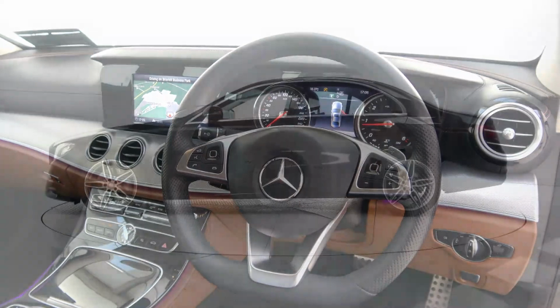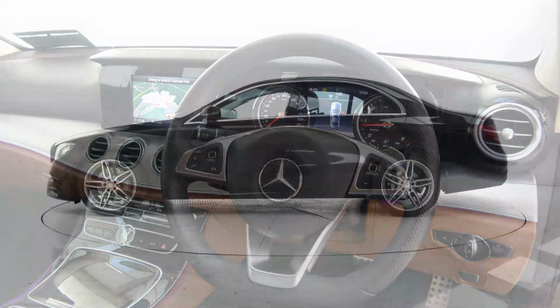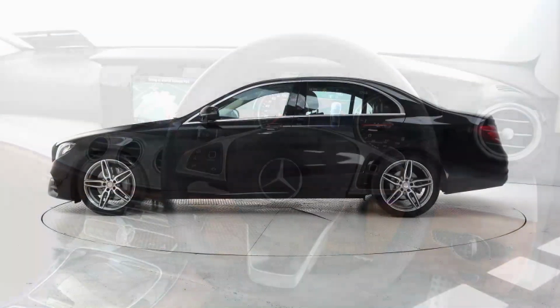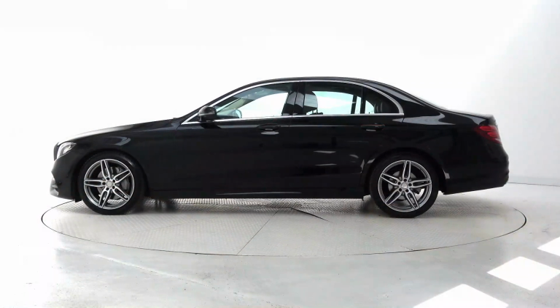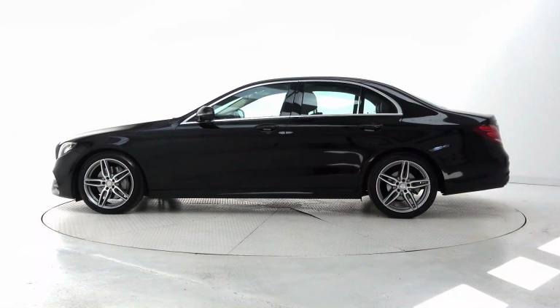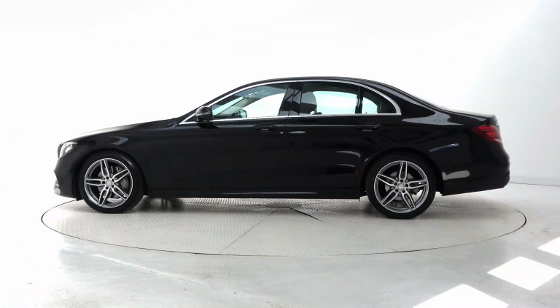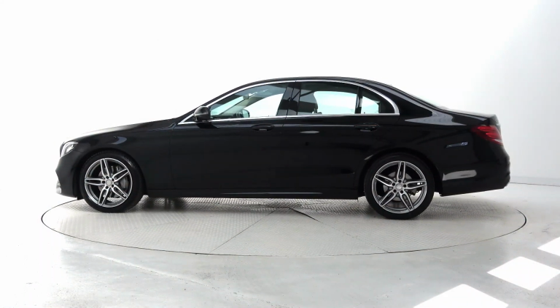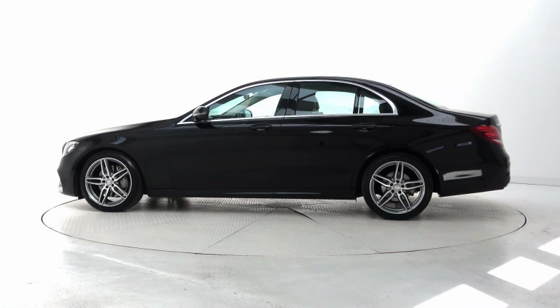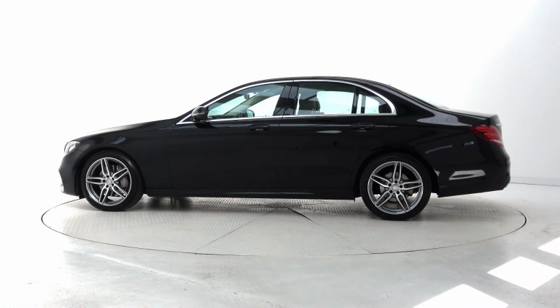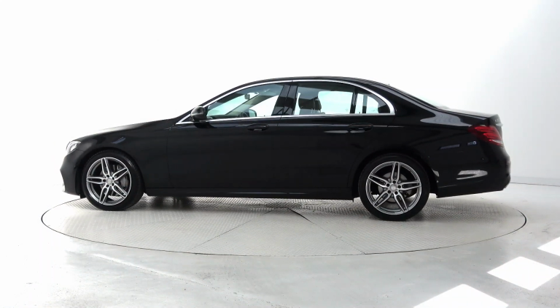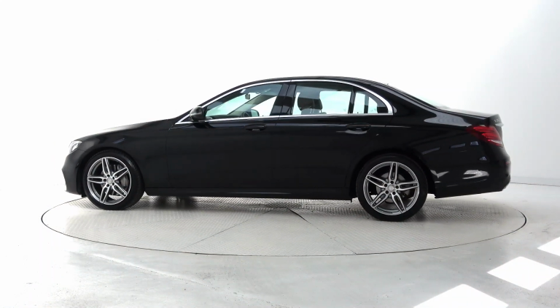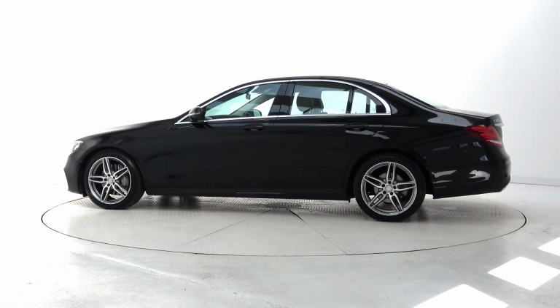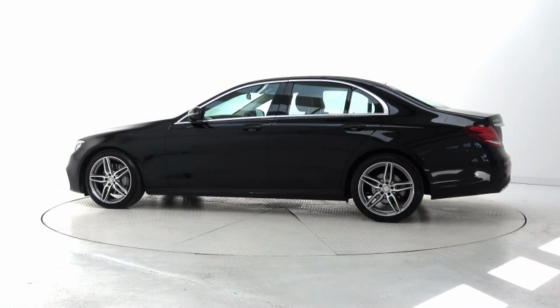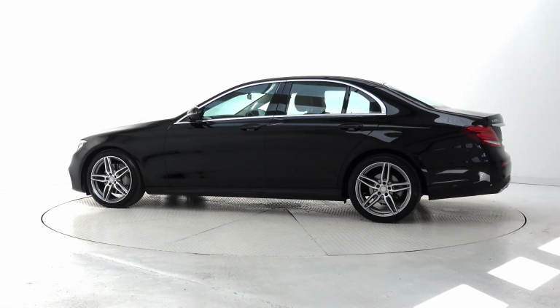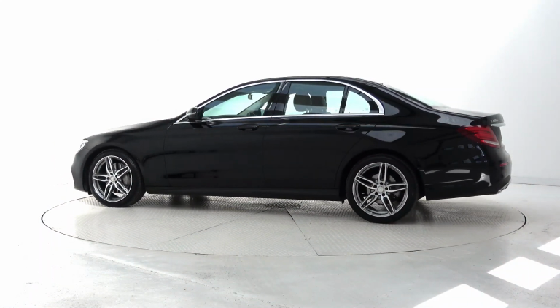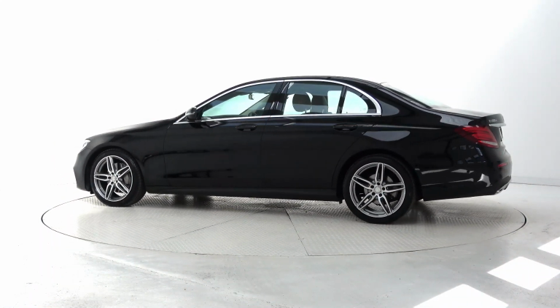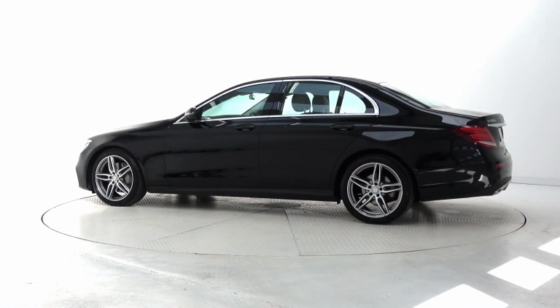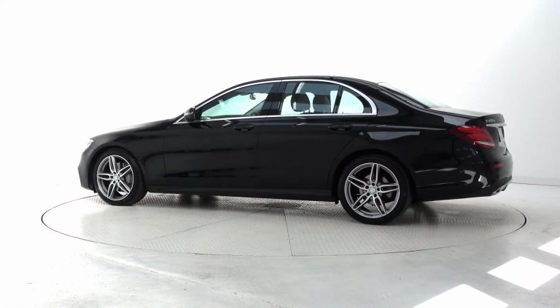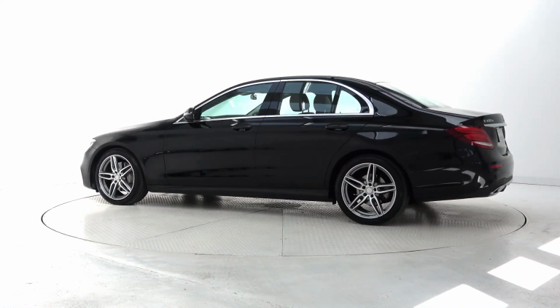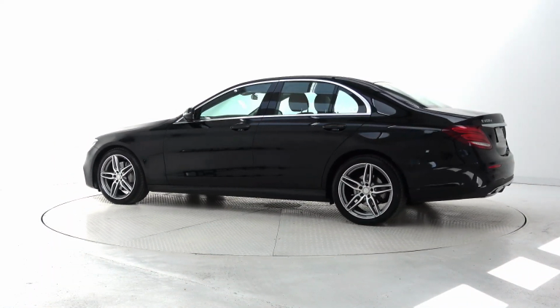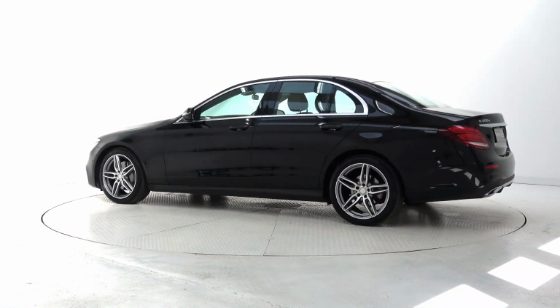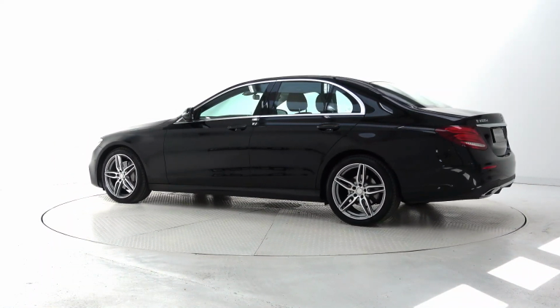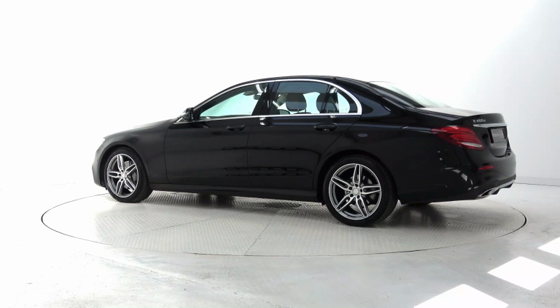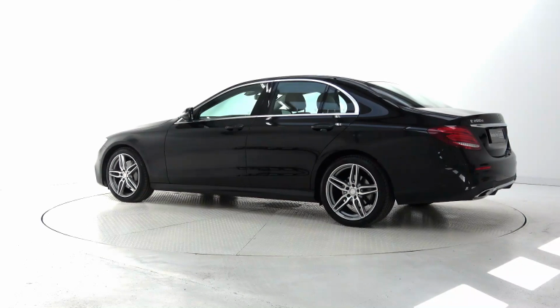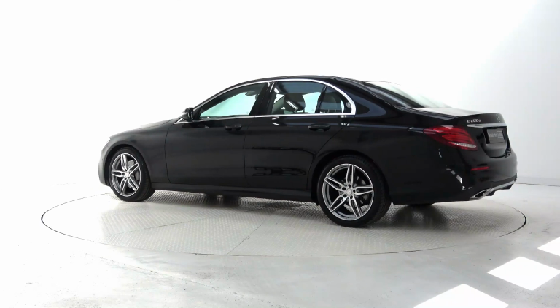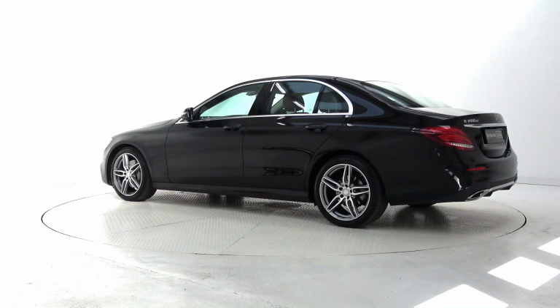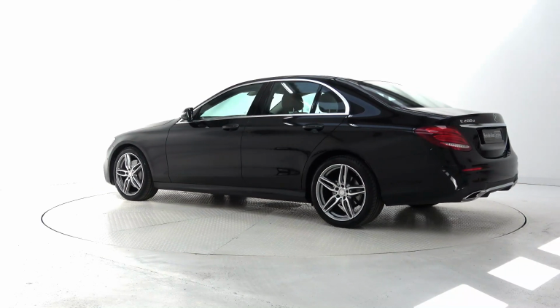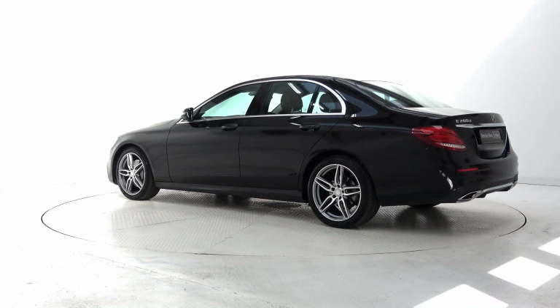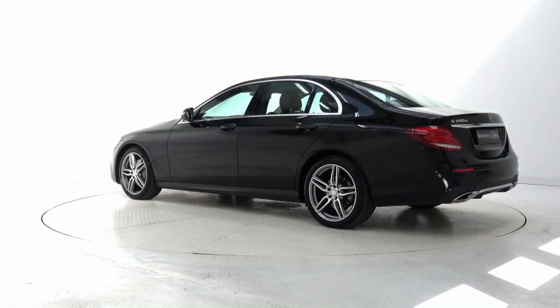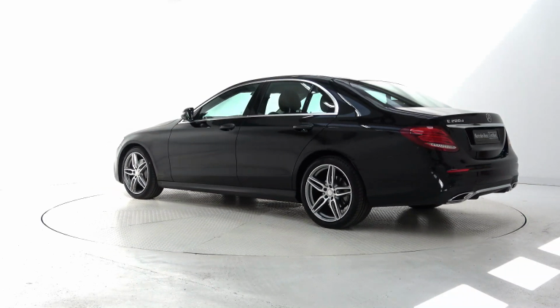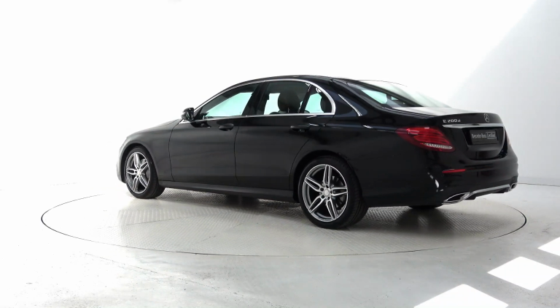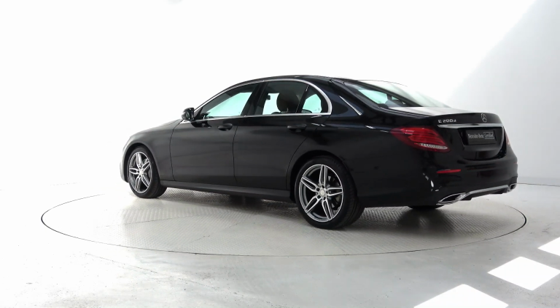Additional features include active brake assist, dynamic drive select, Bluetooth connectivity, keyless ignition, and cruise control.